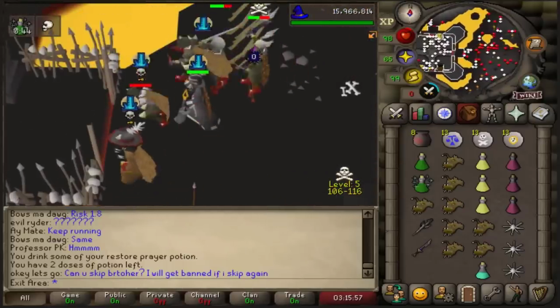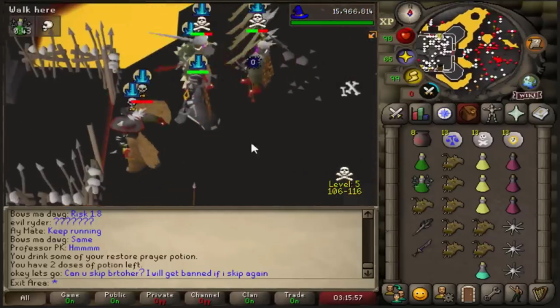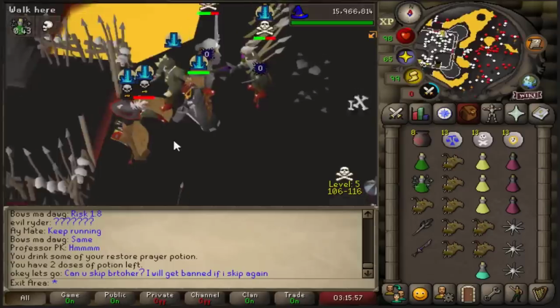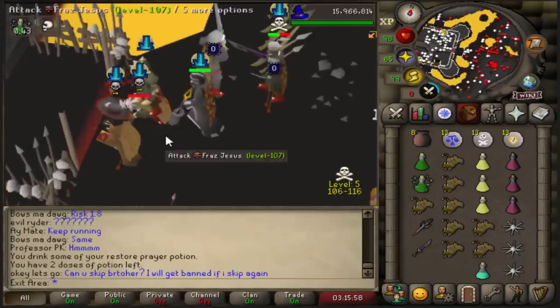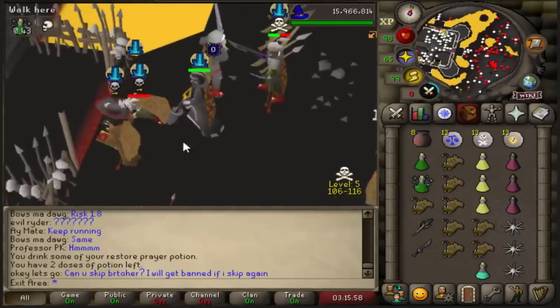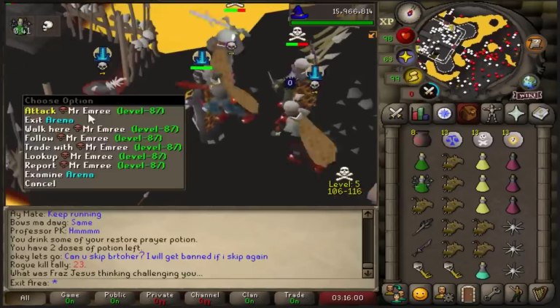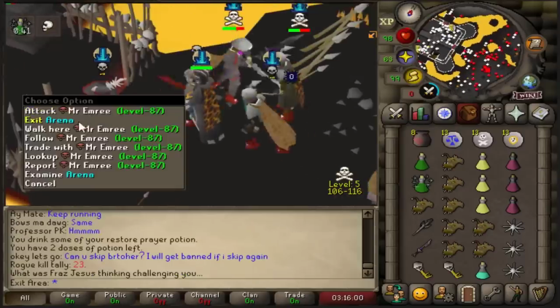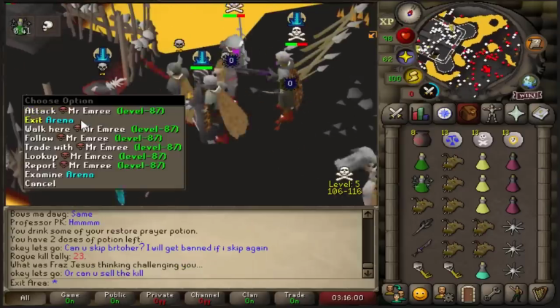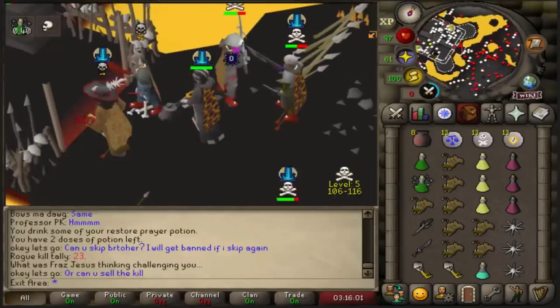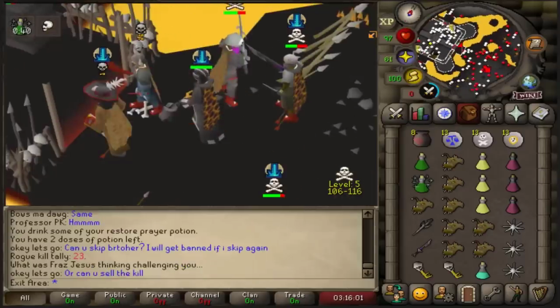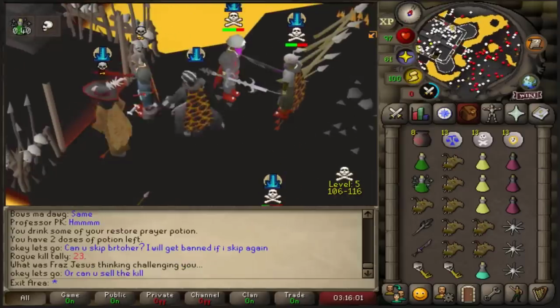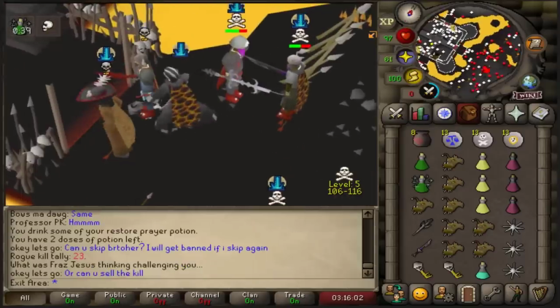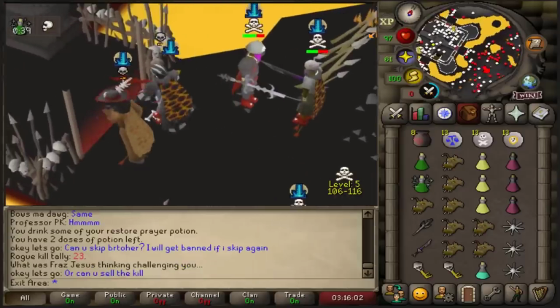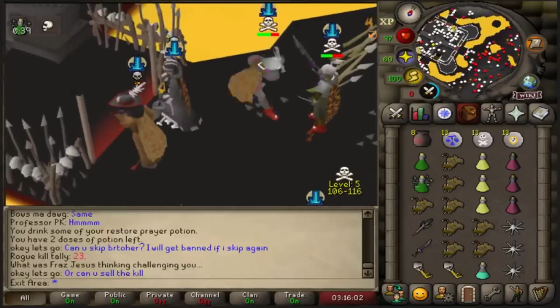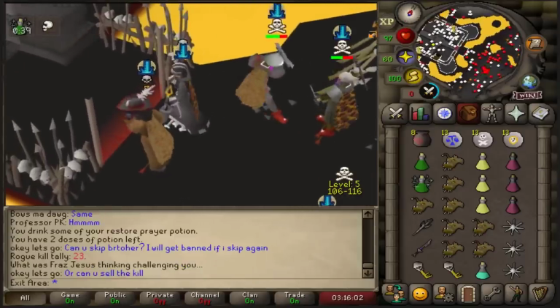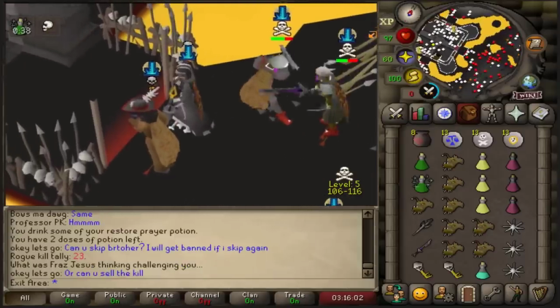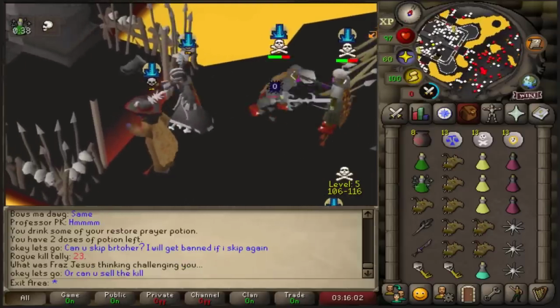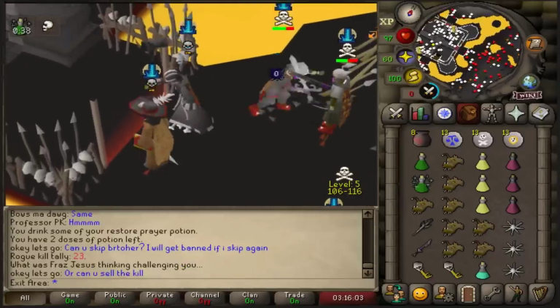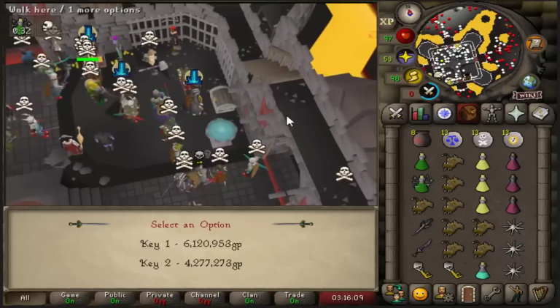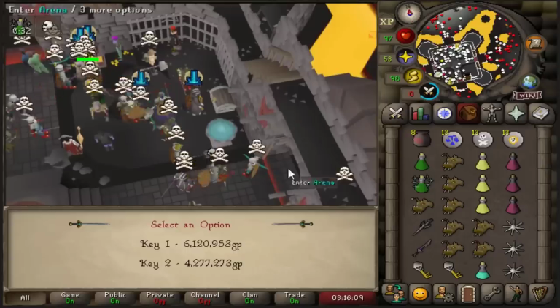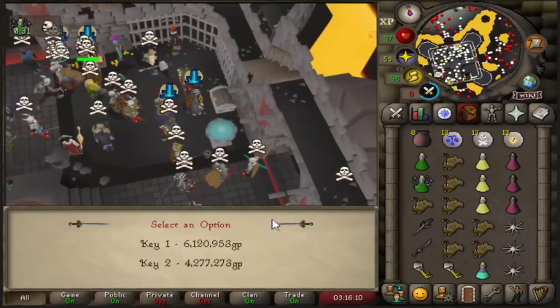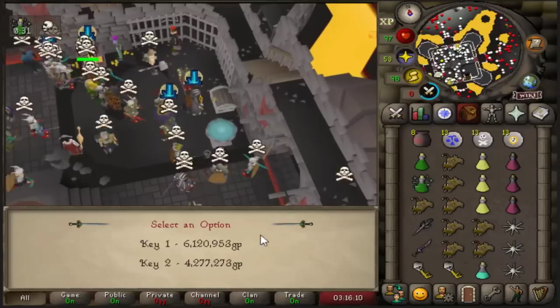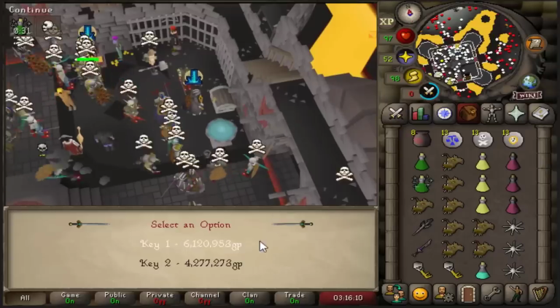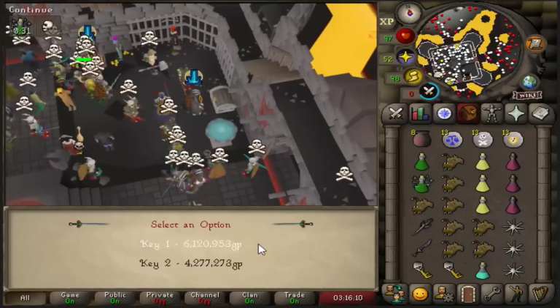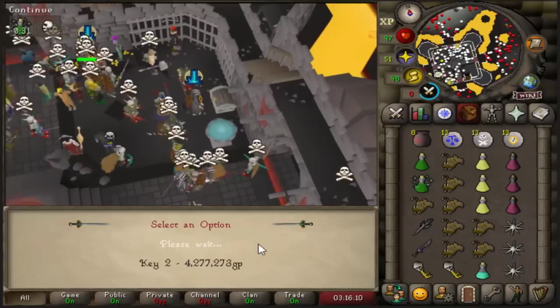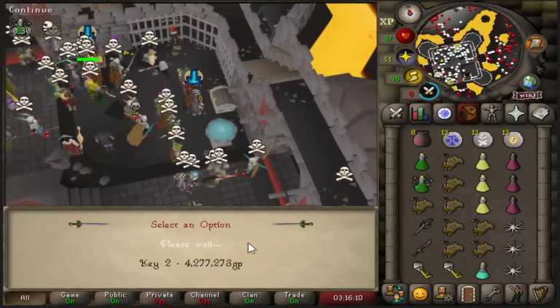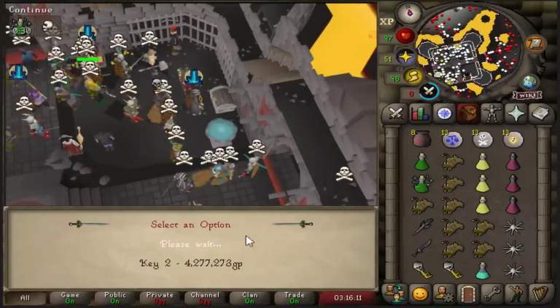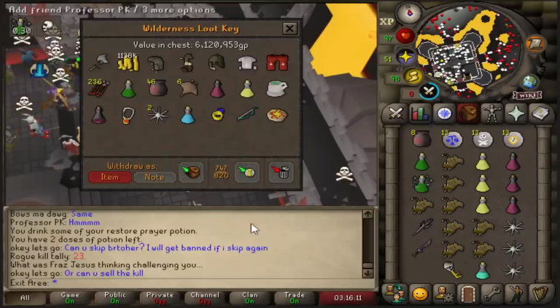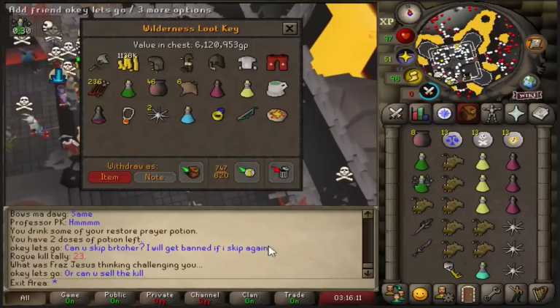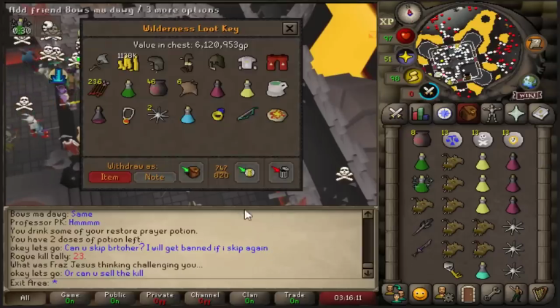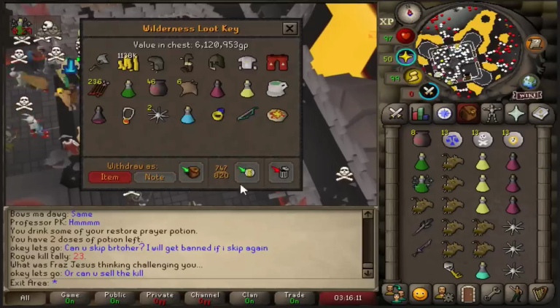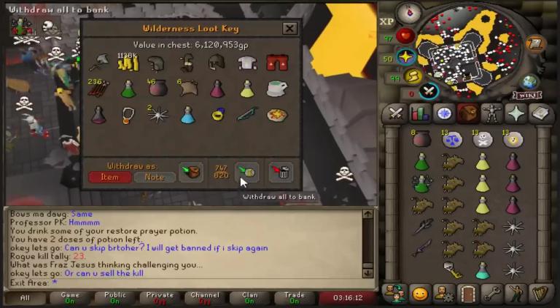I just killed someone — double loot. Could potentially have been smited as well. No smite, but that's 10 mil and 2 keys.